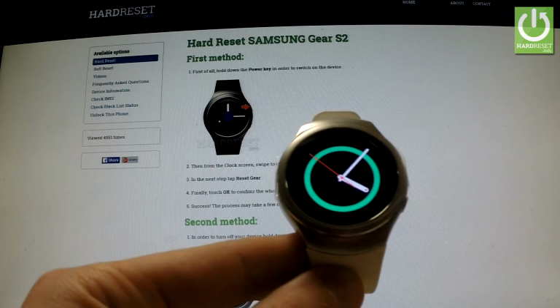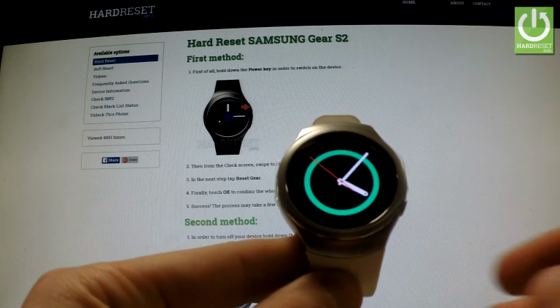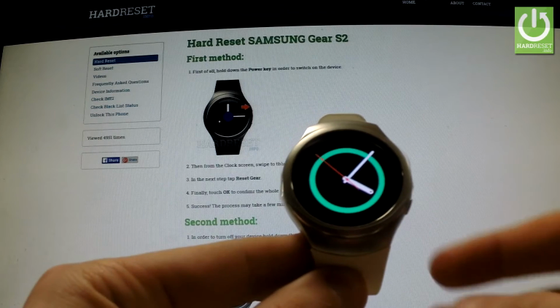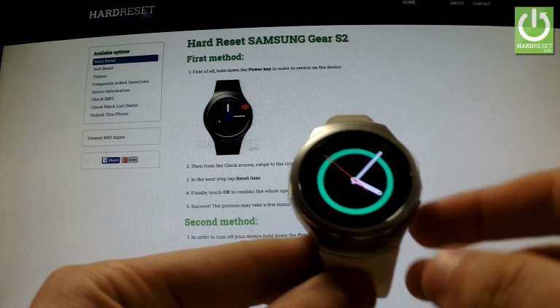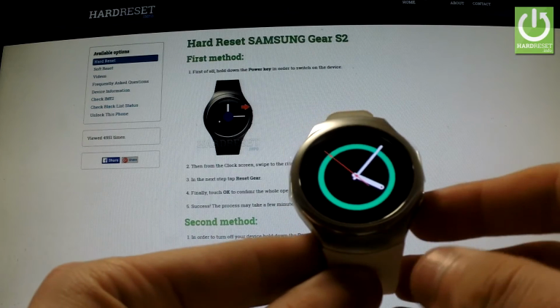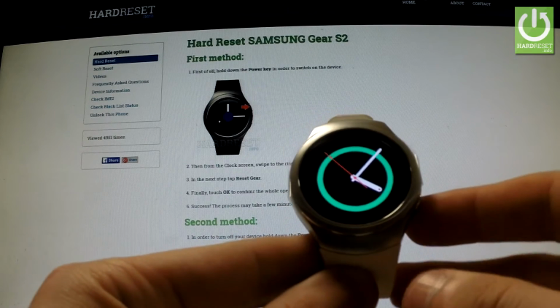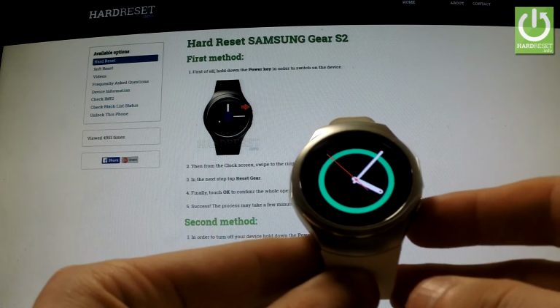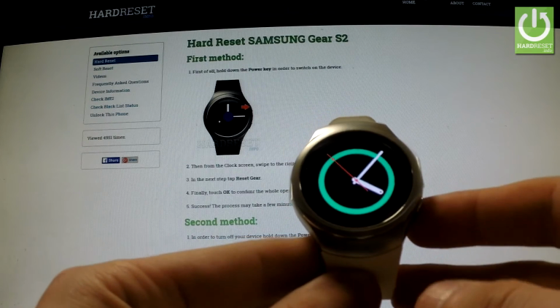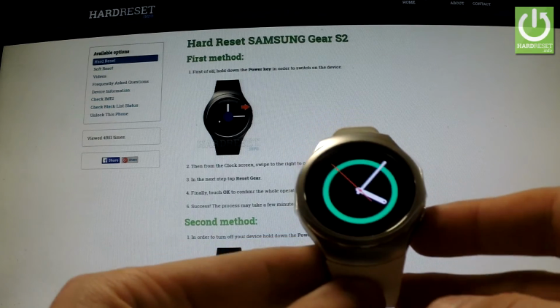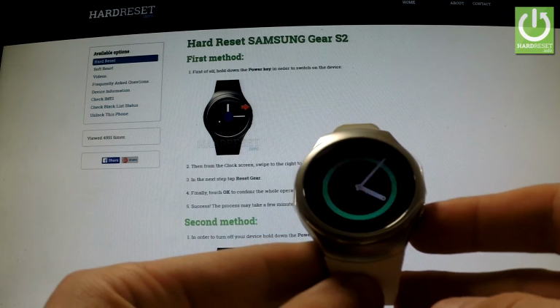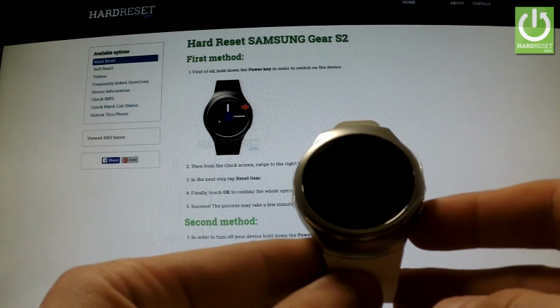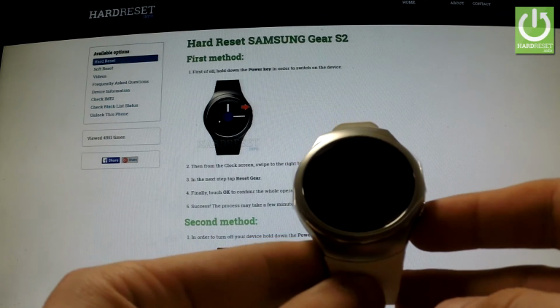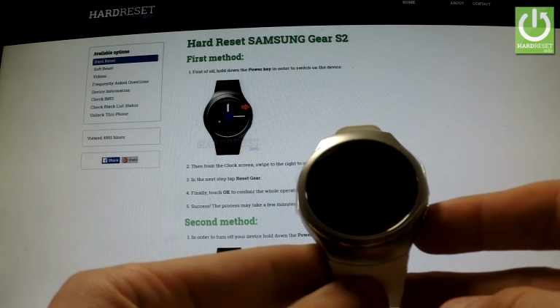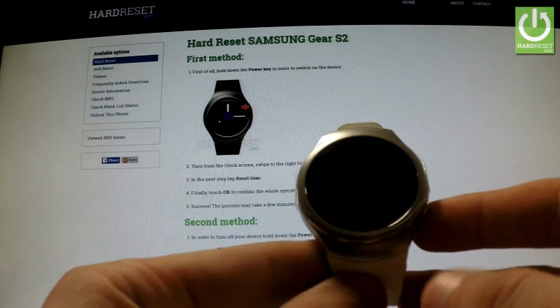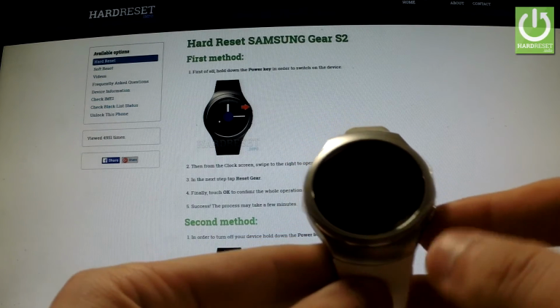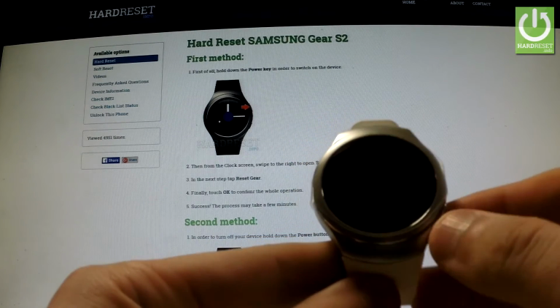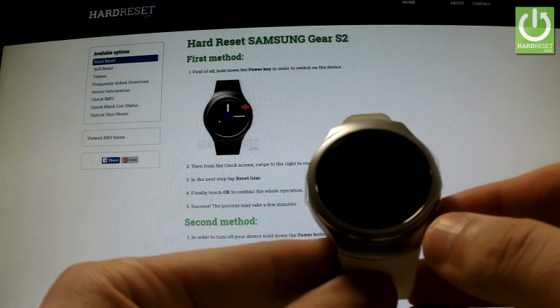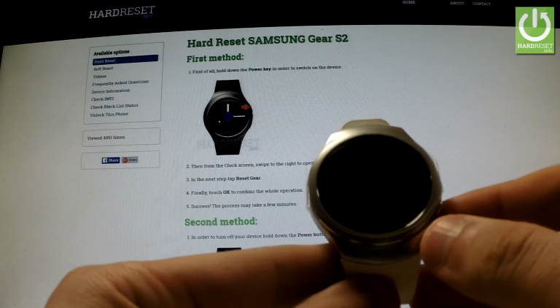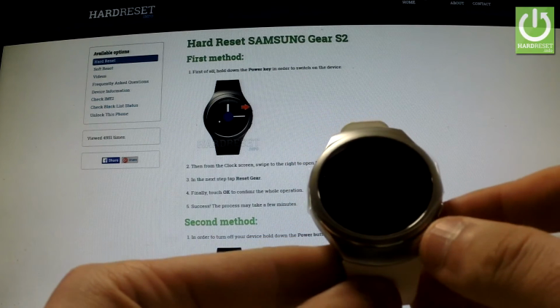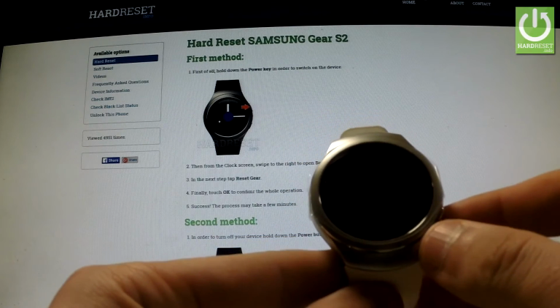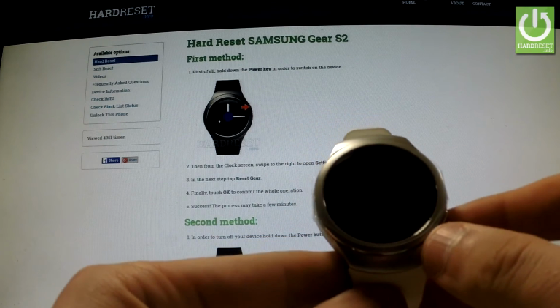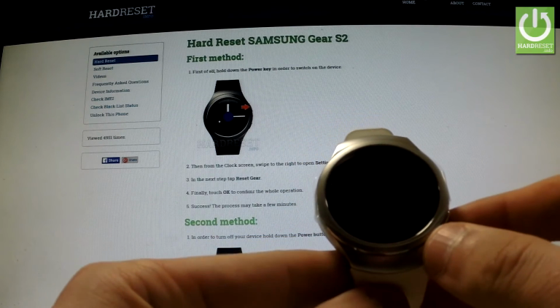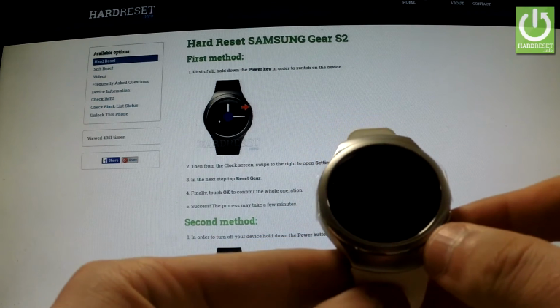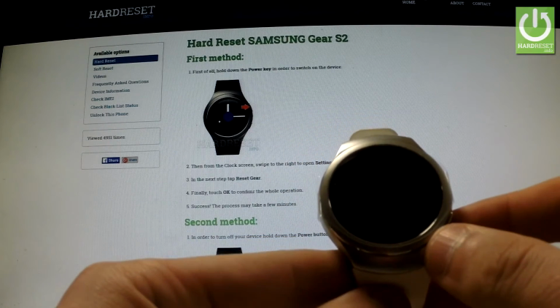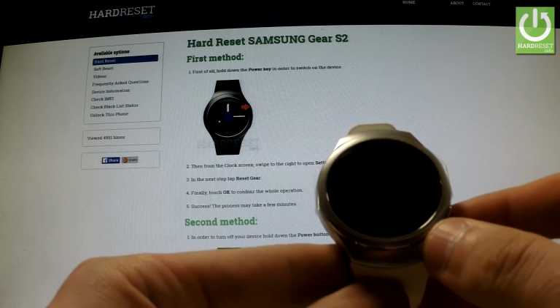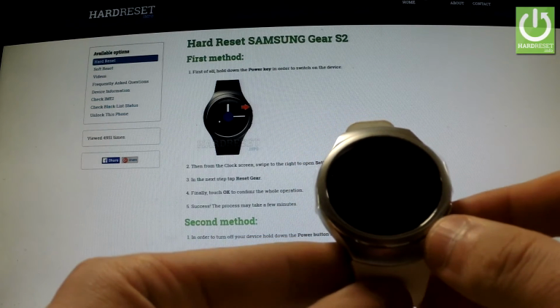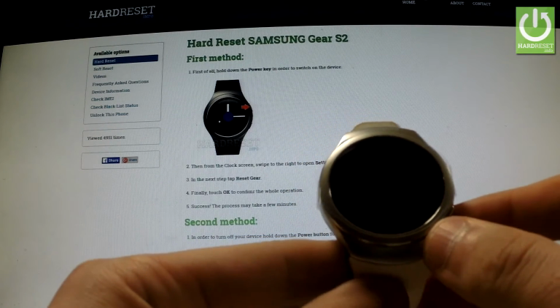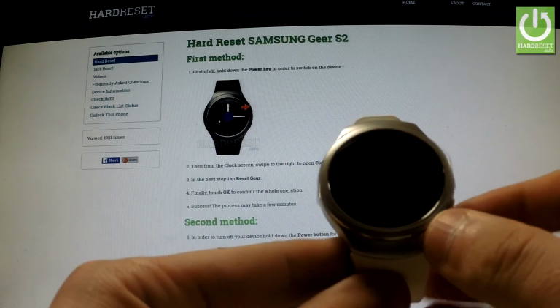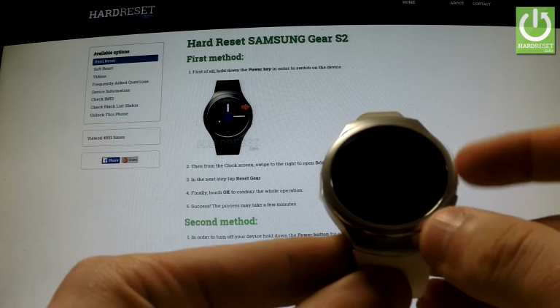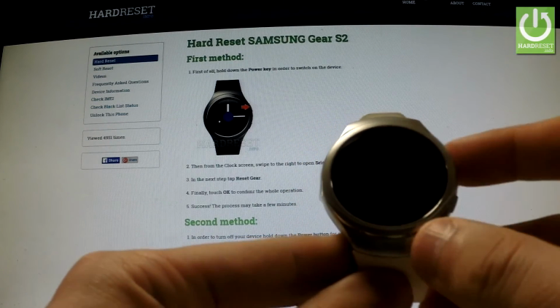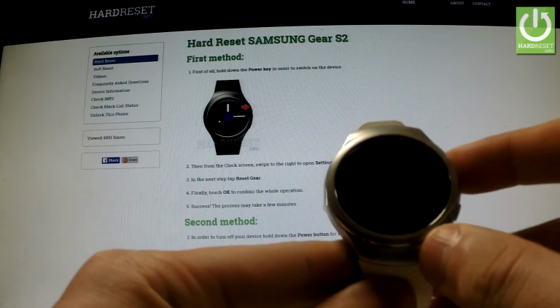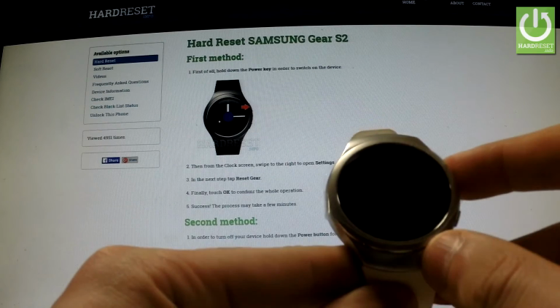Here I have Samsung Gear S2 and I'm going to show you how to accomplish a factory reset operation on this device.